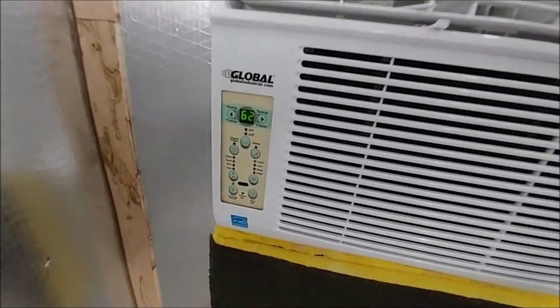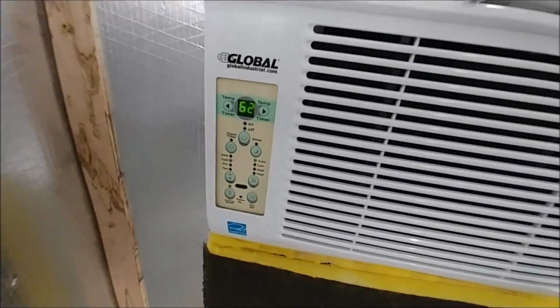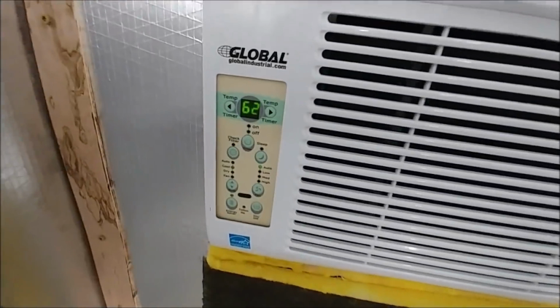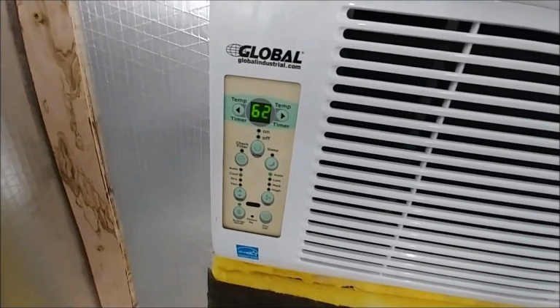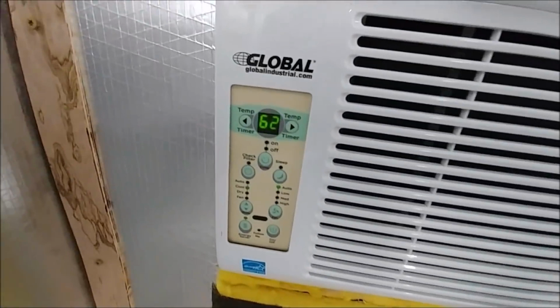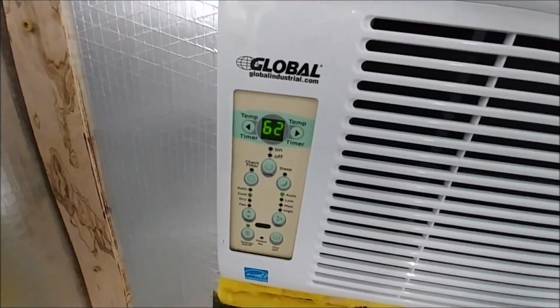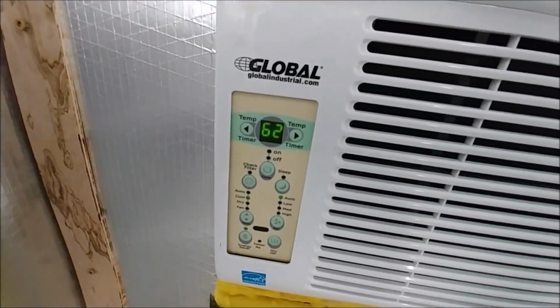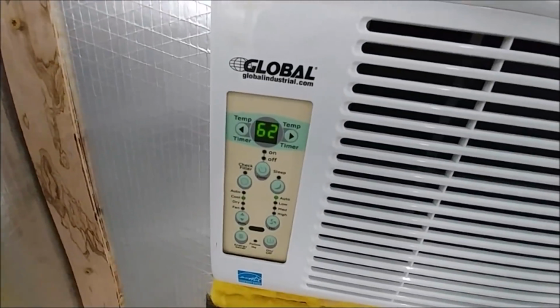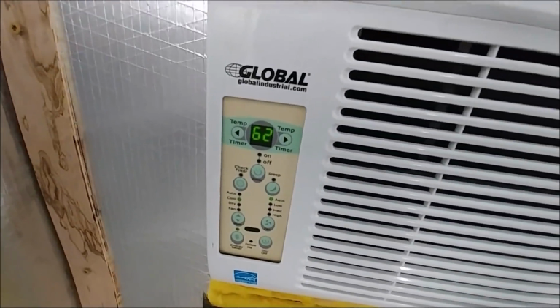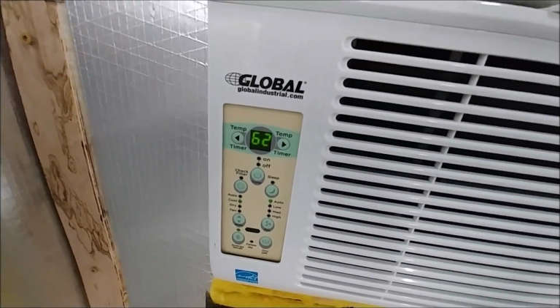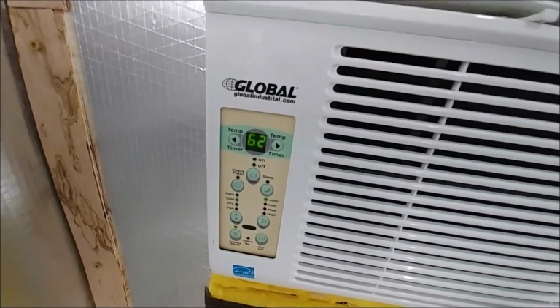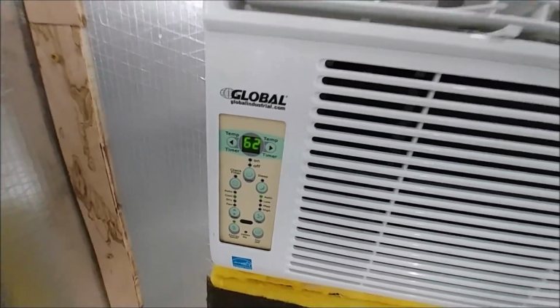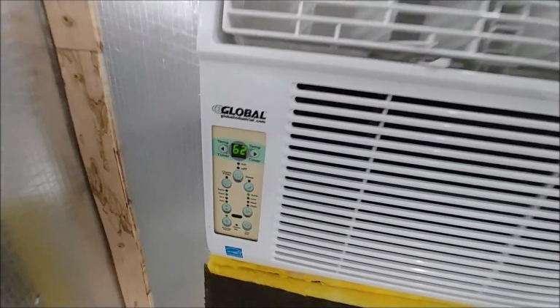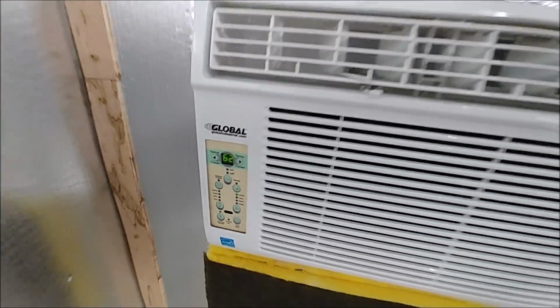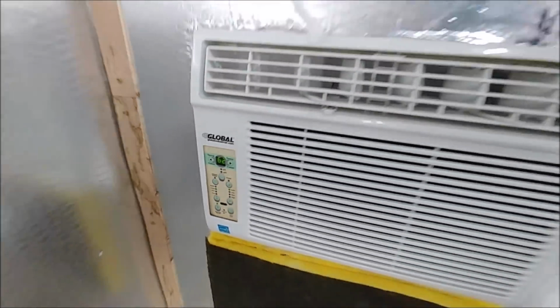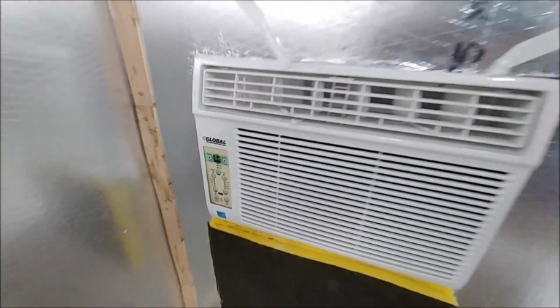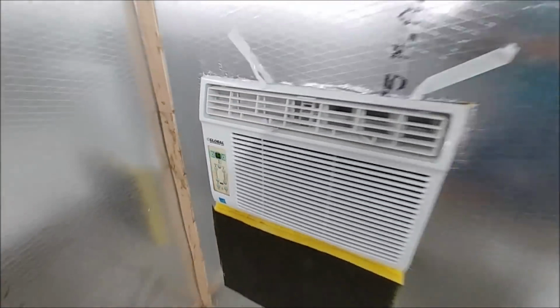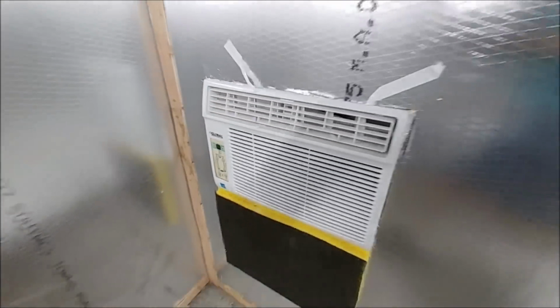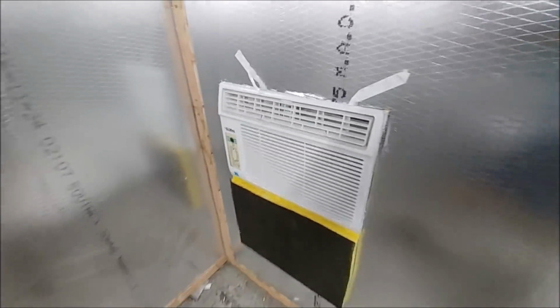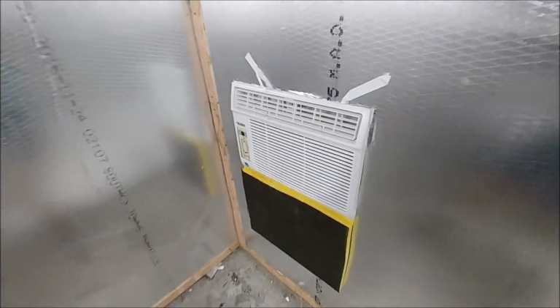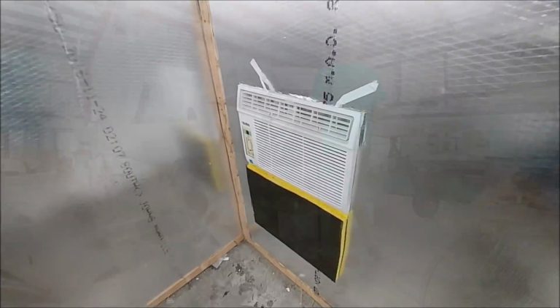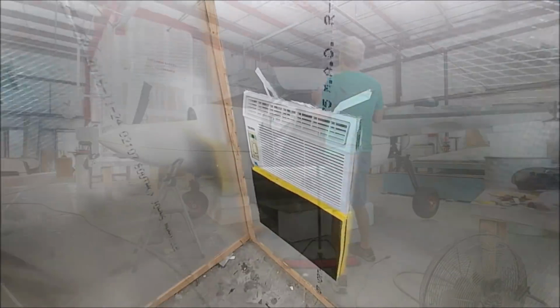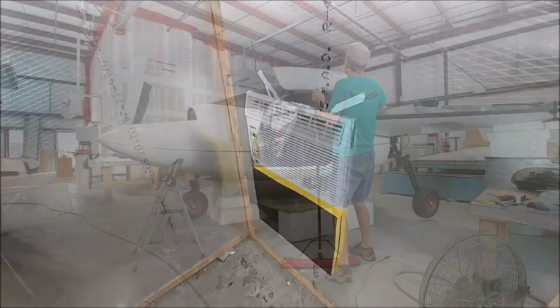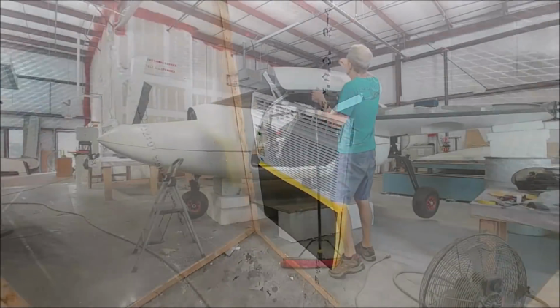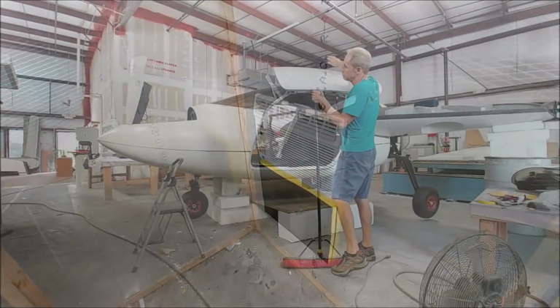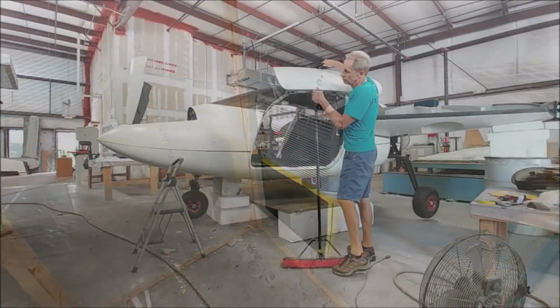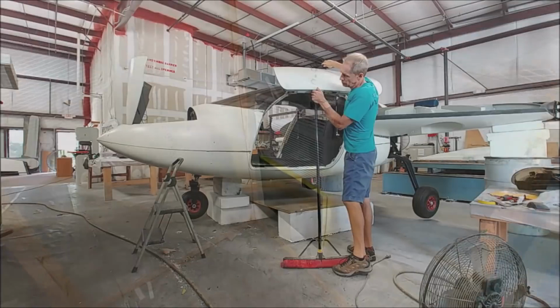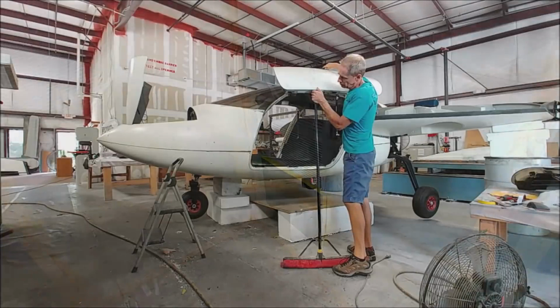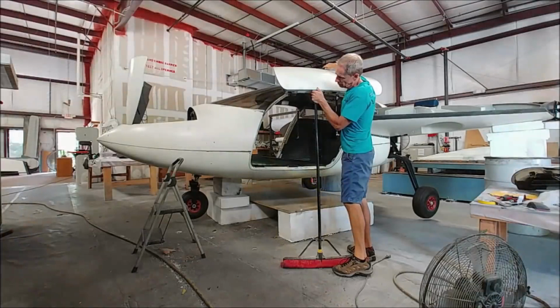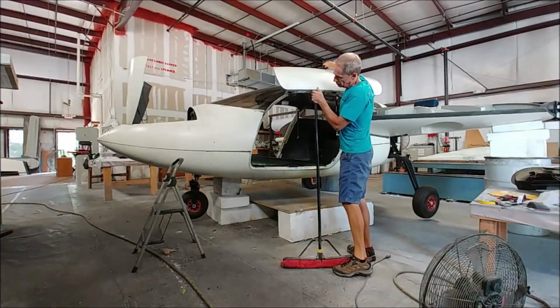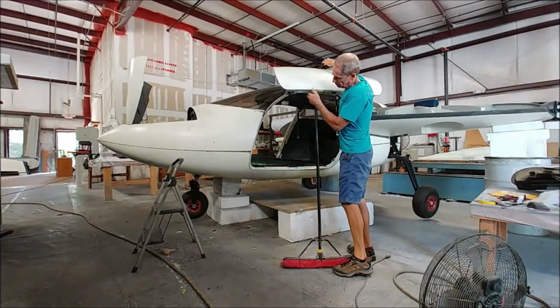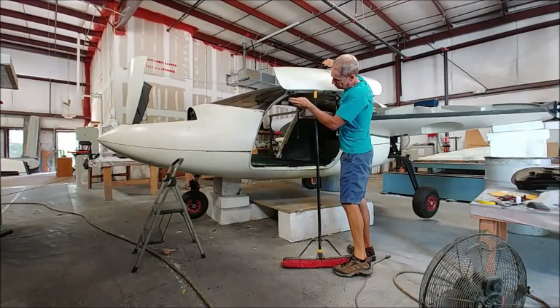There's the AC unit — it's set on 62 and holding about 66 in there, which is pretty decent.